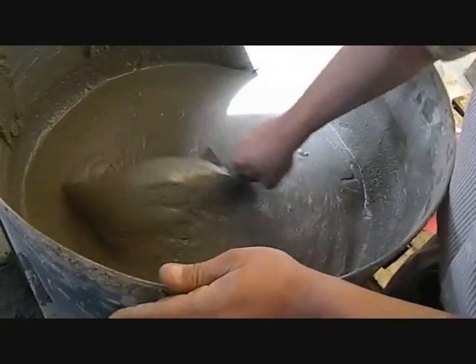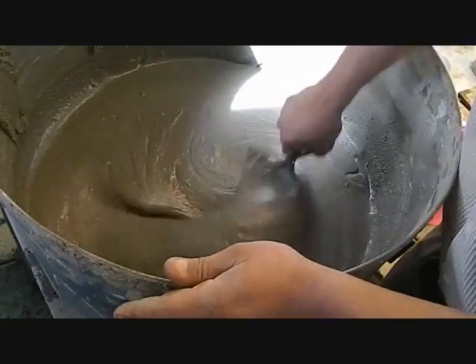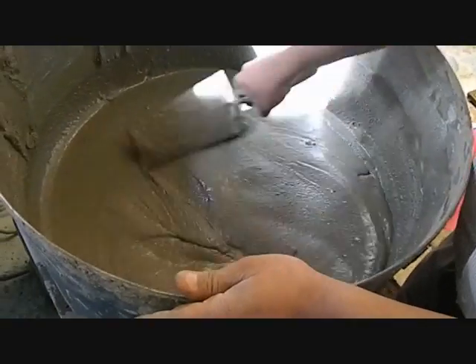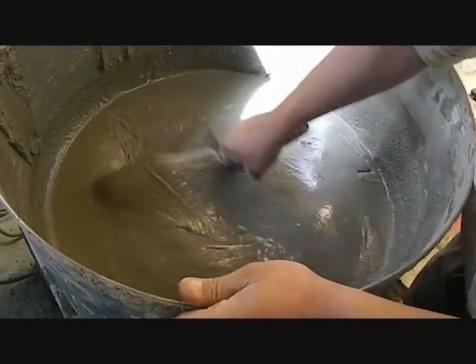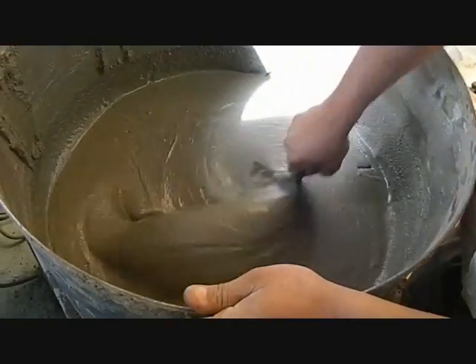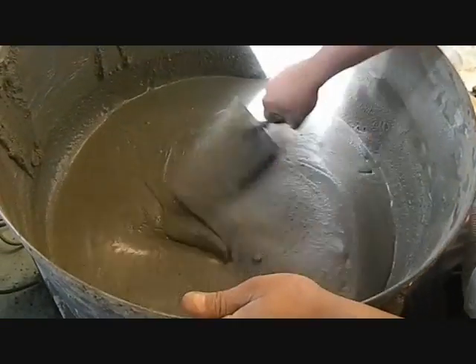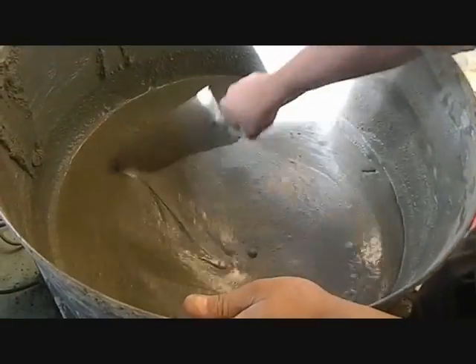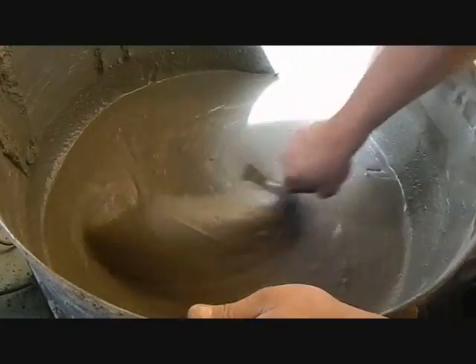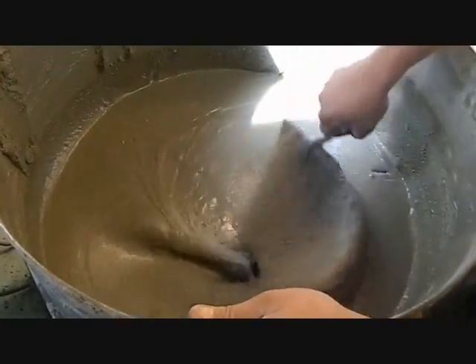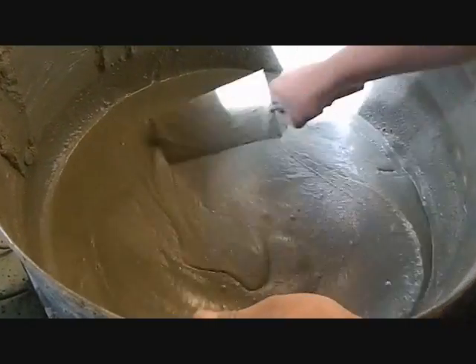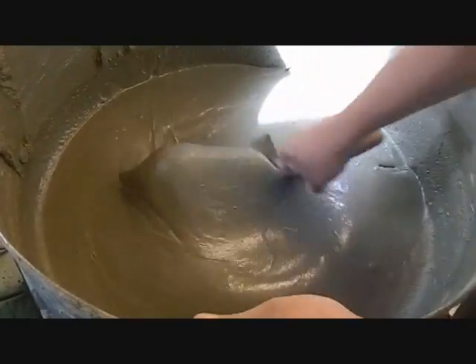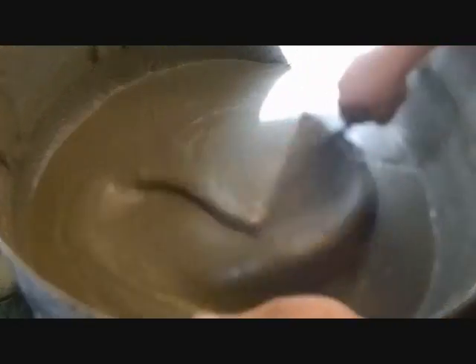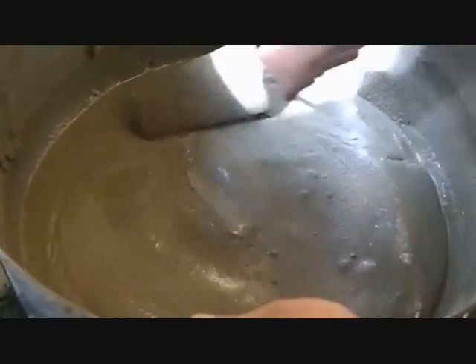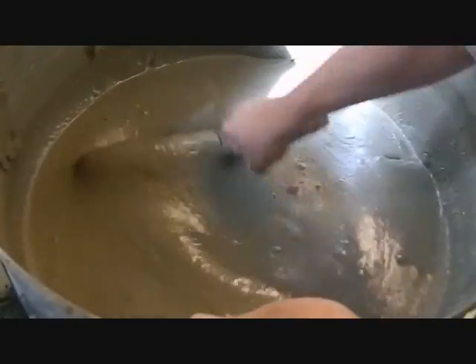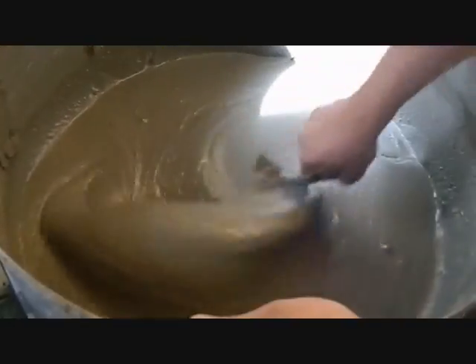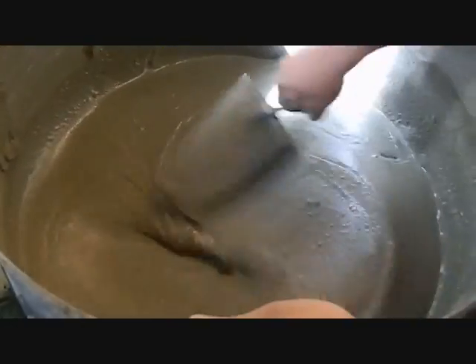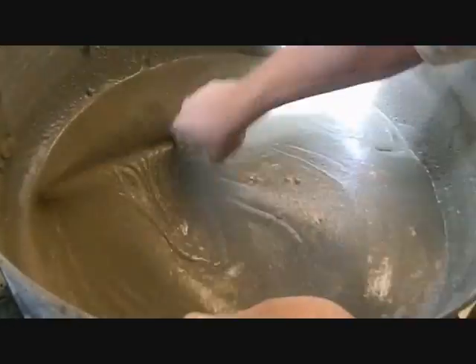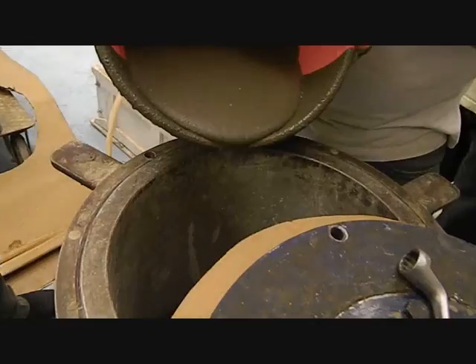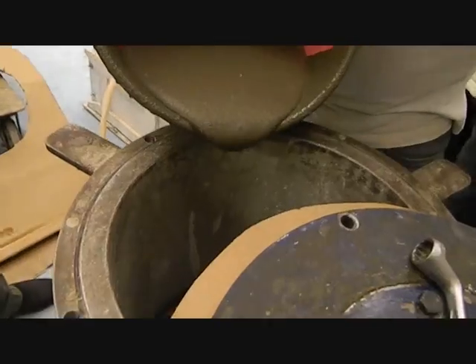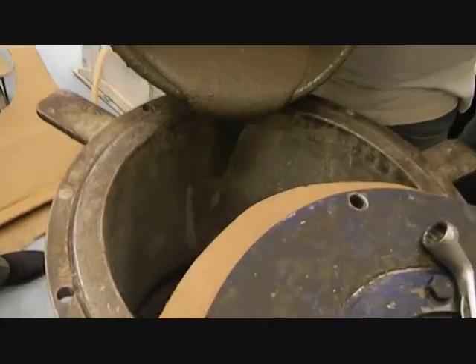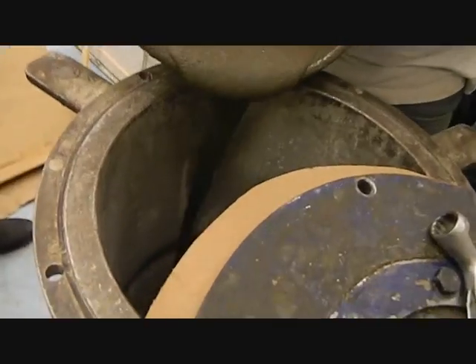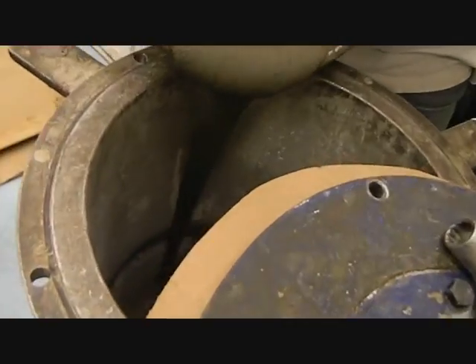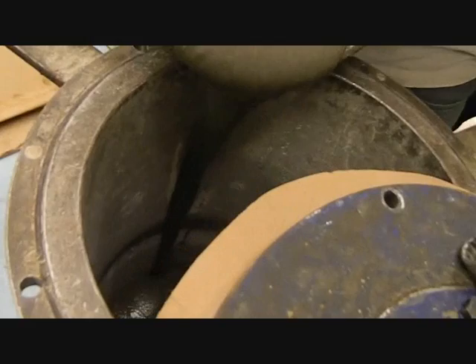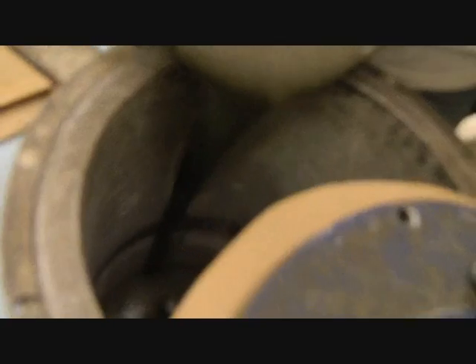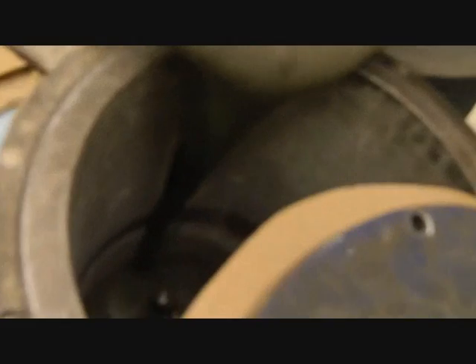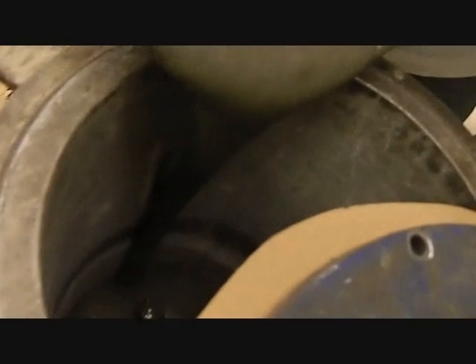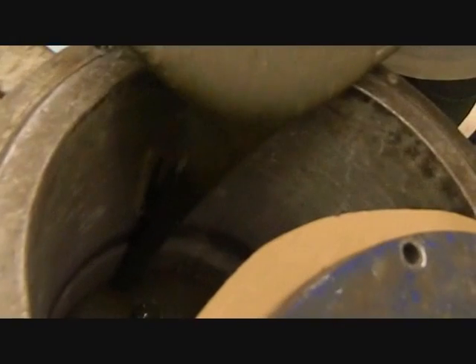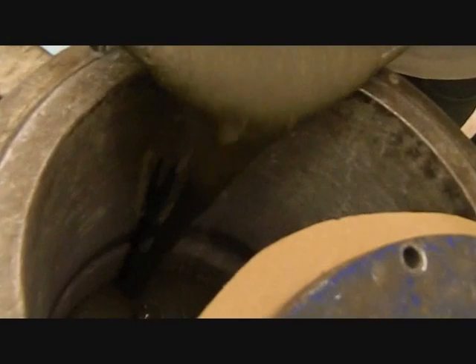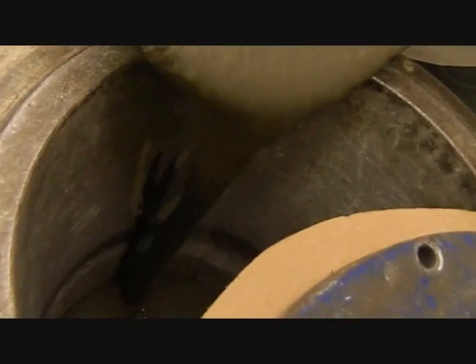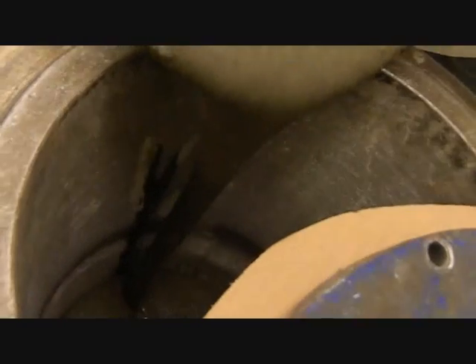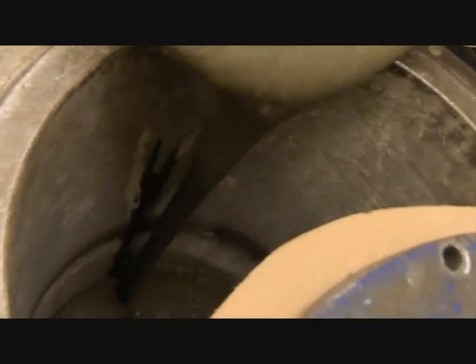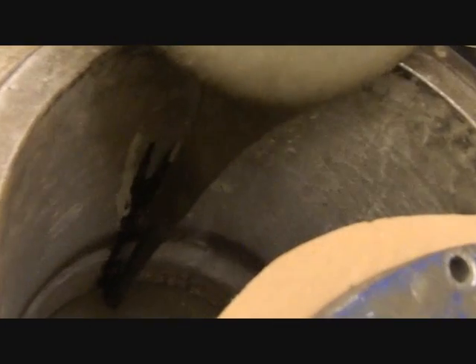This is a test for the consistency of the grout. The grout was then transported to the pump.